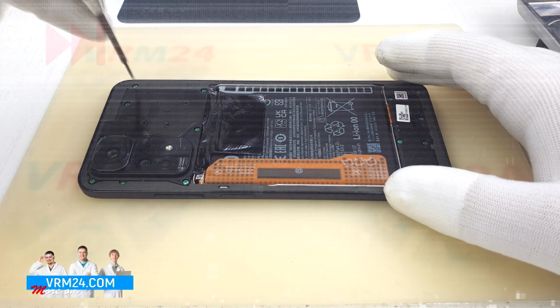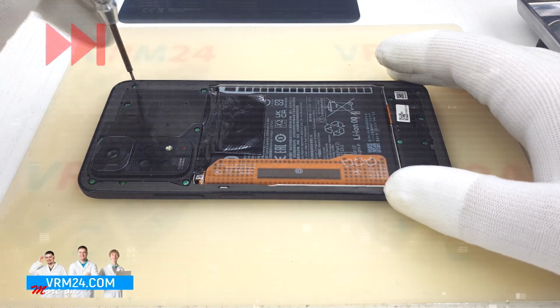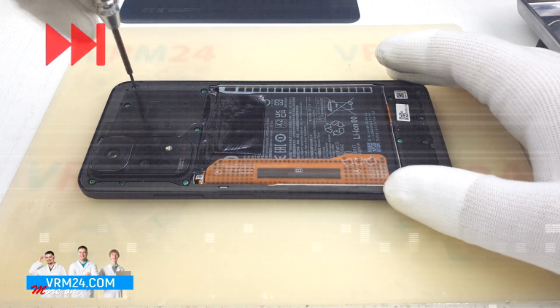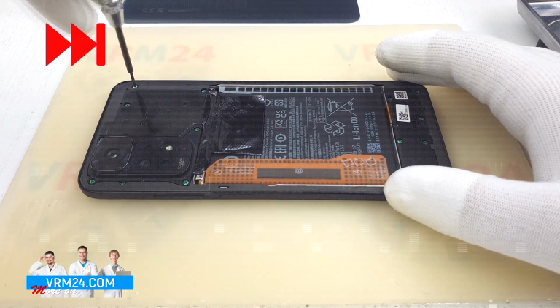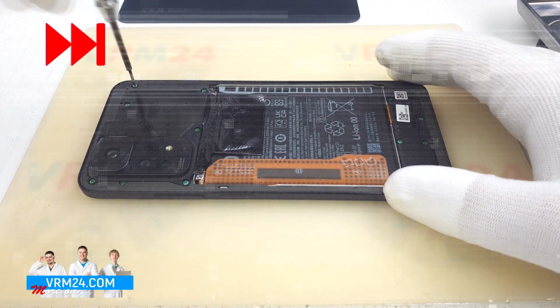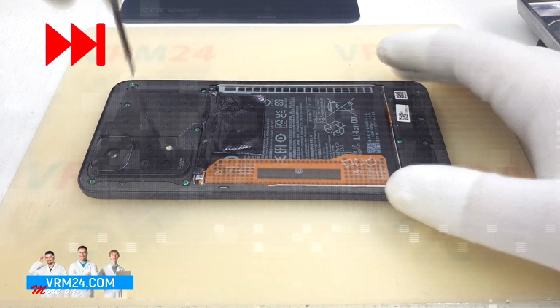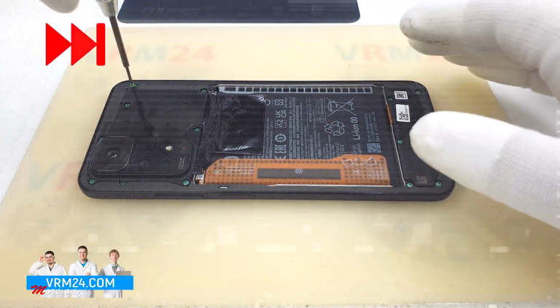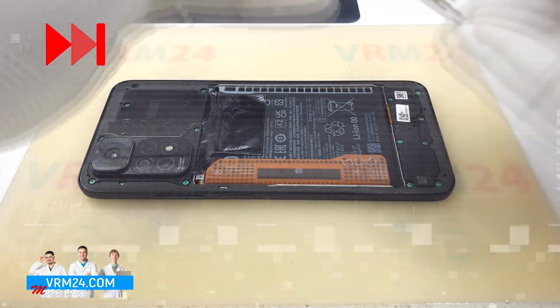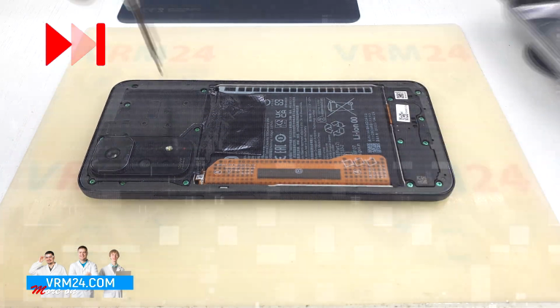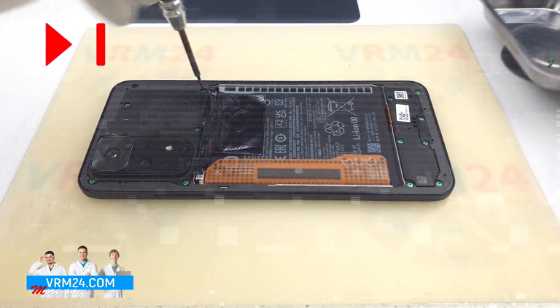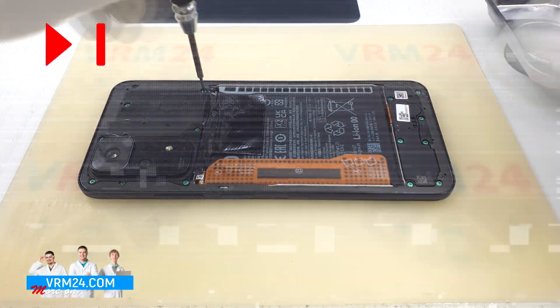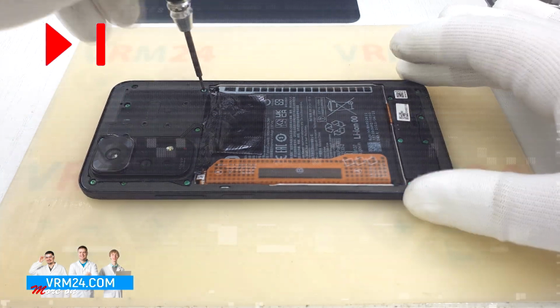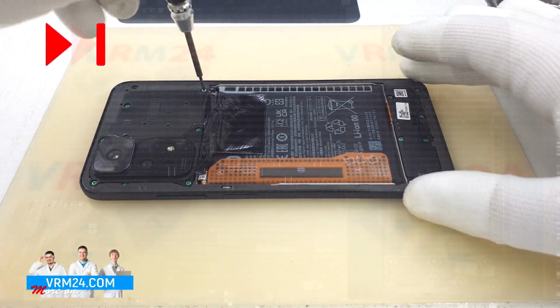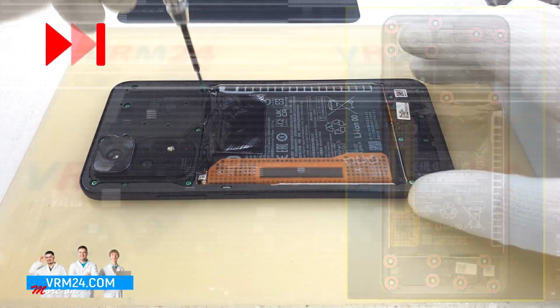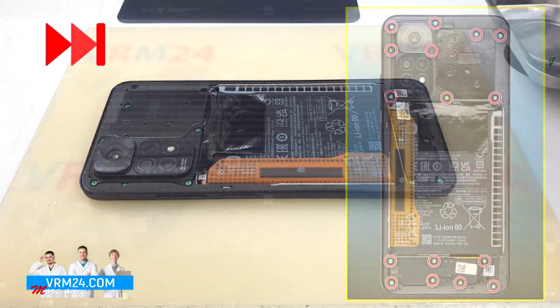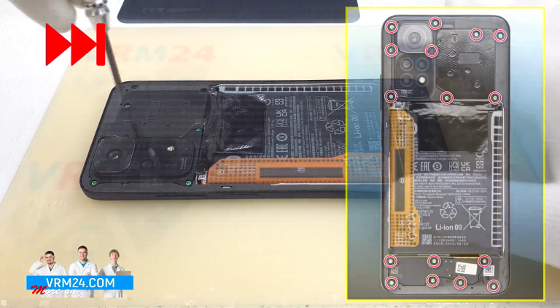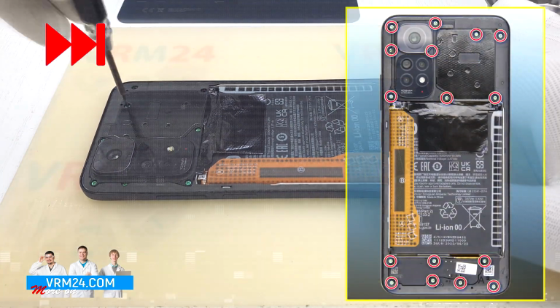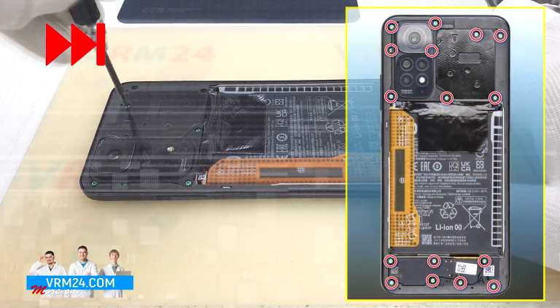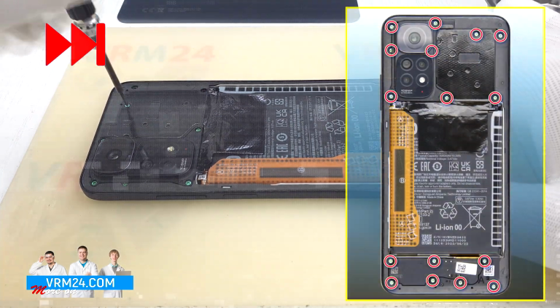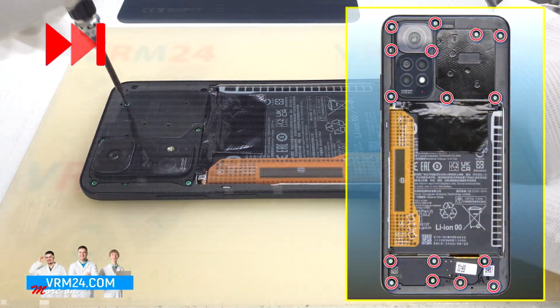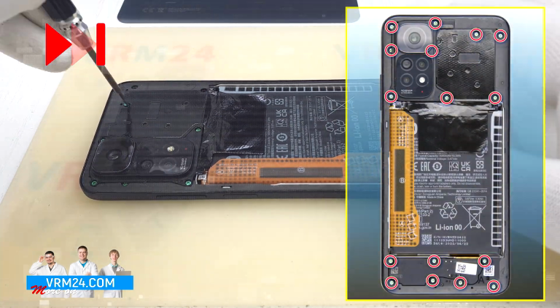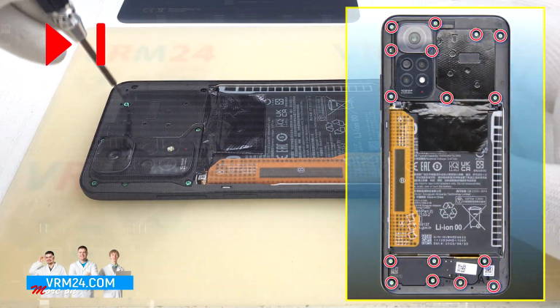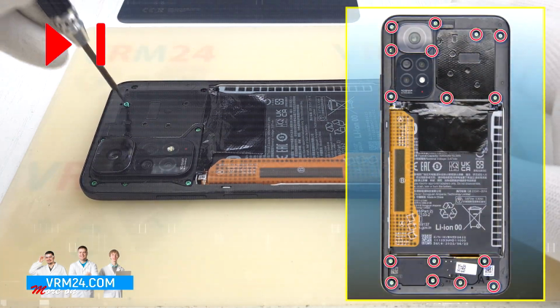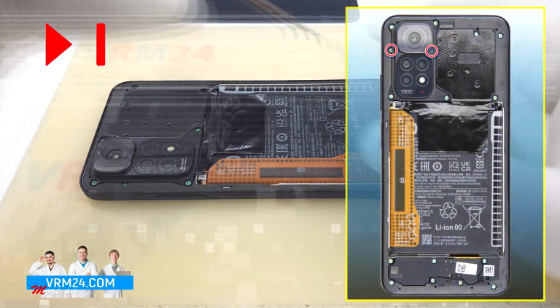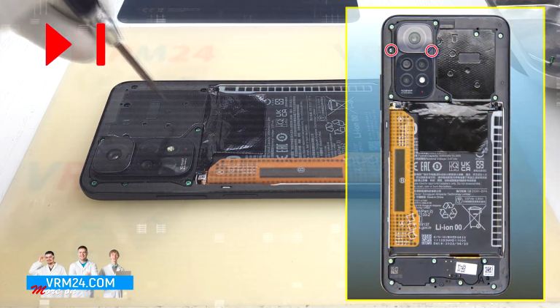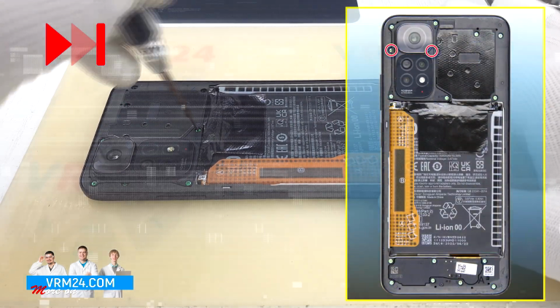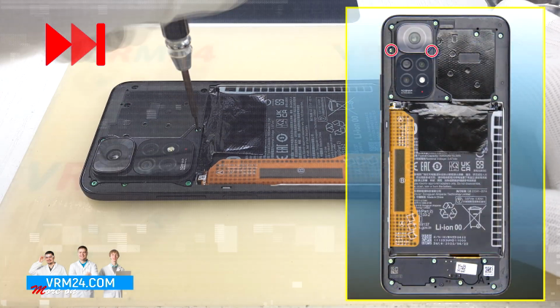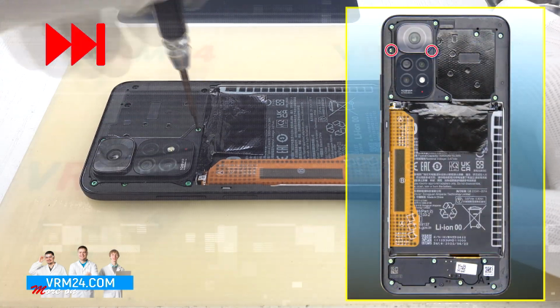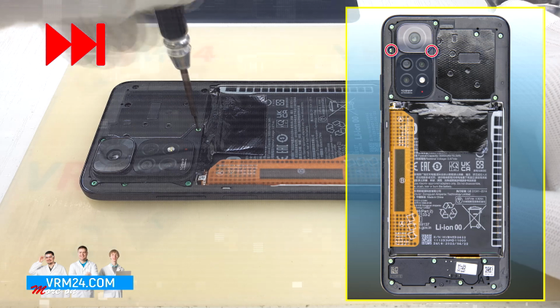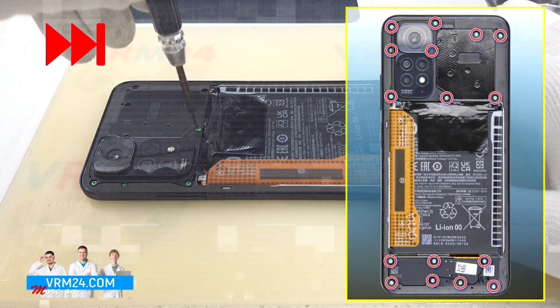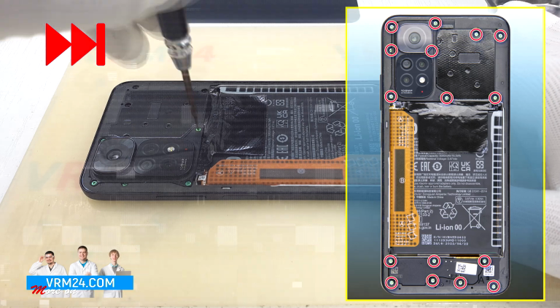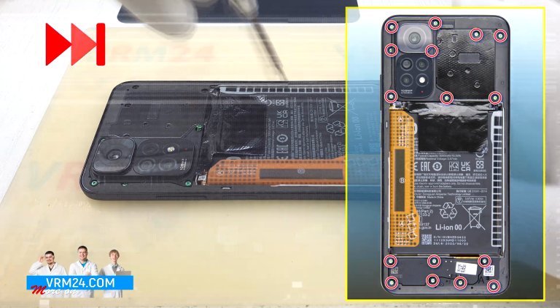Using a Philips 1.5mm screwdriver, unscrew the screws at the top.